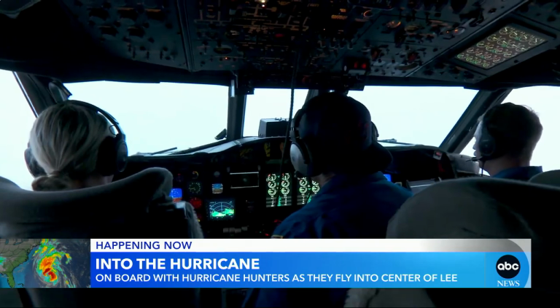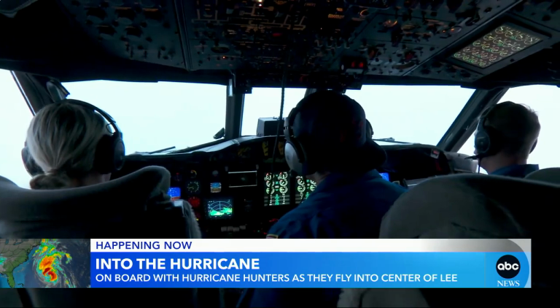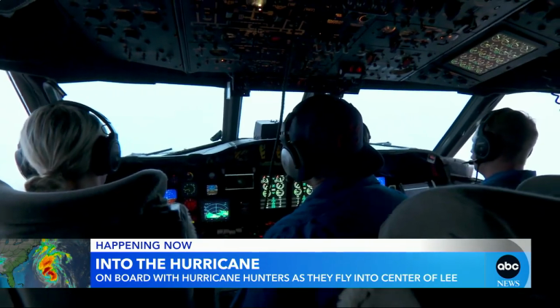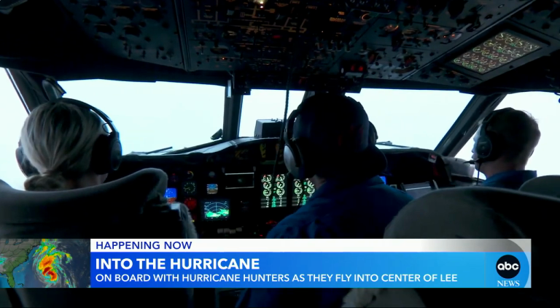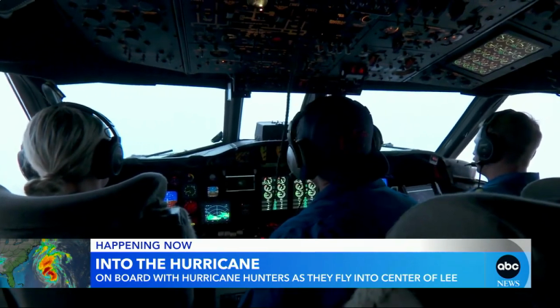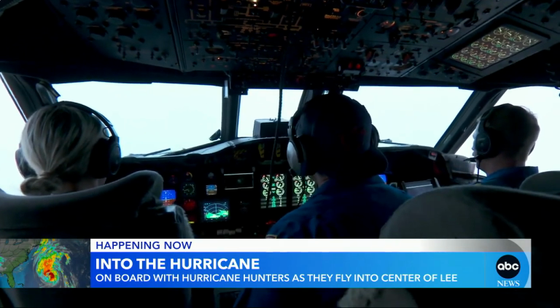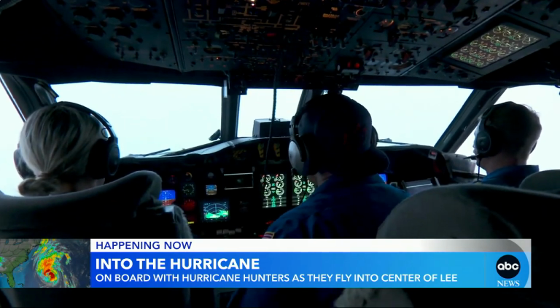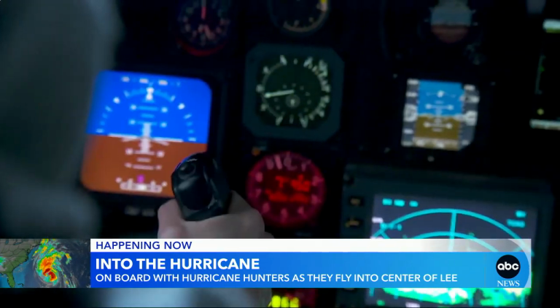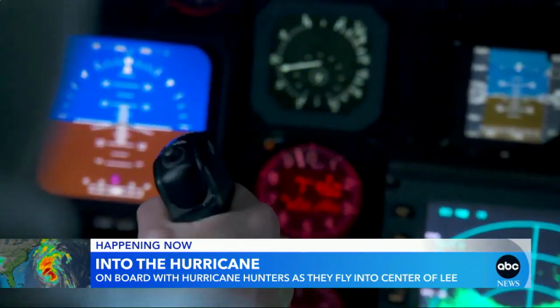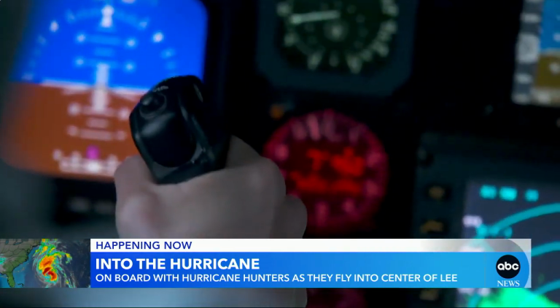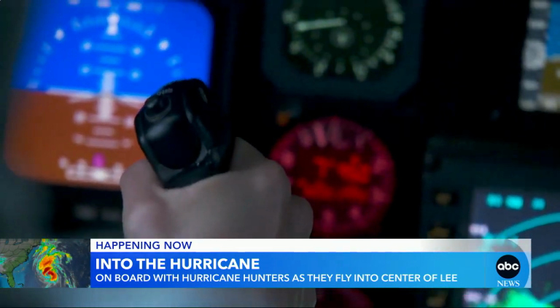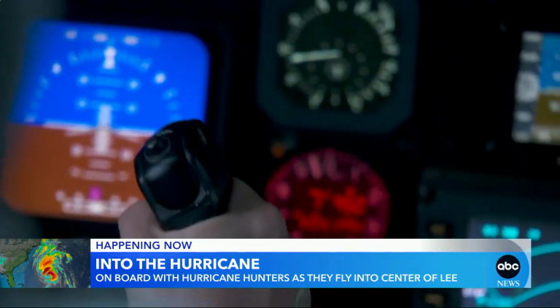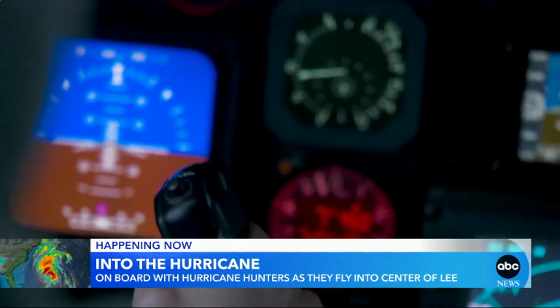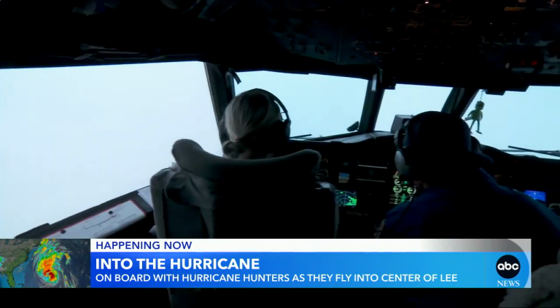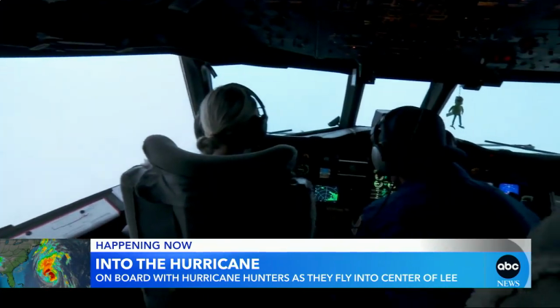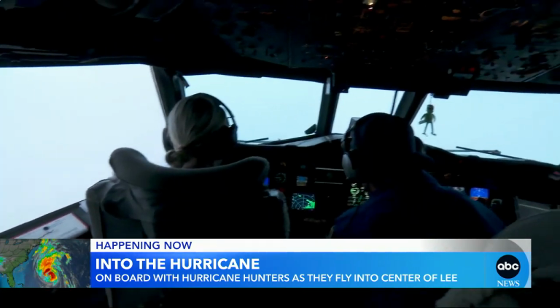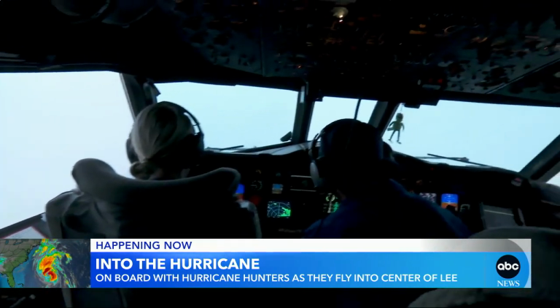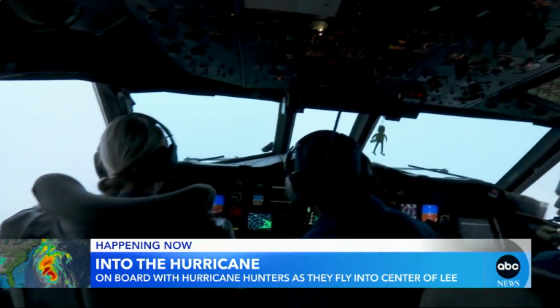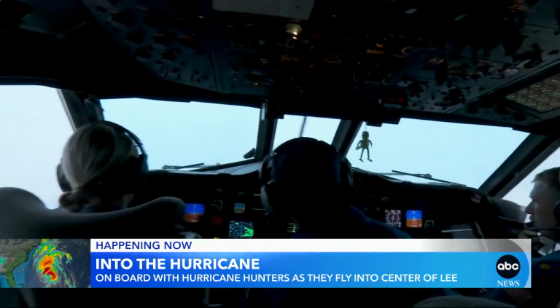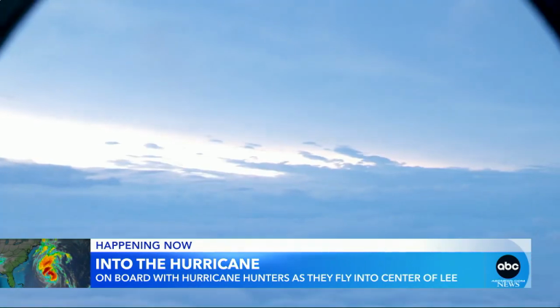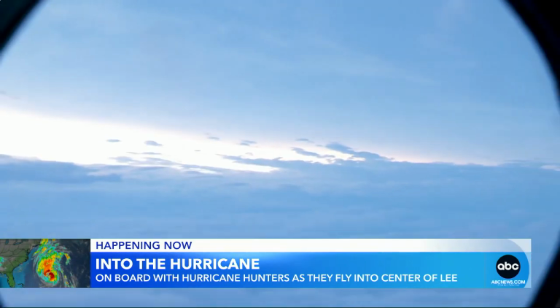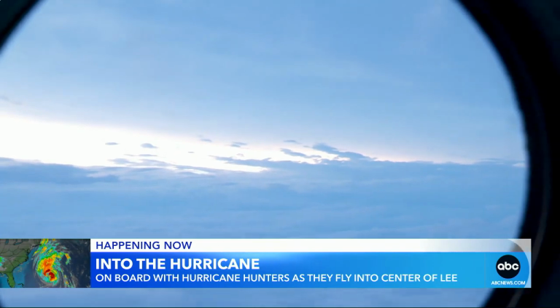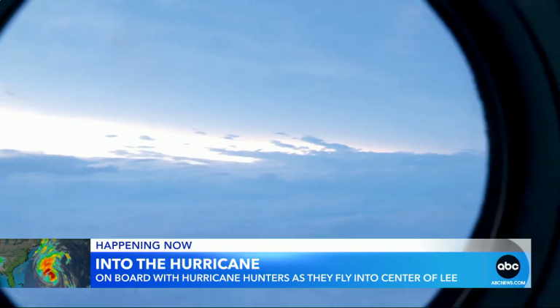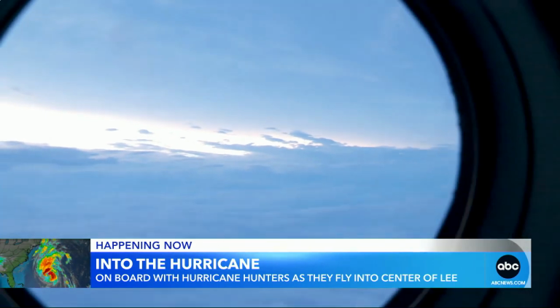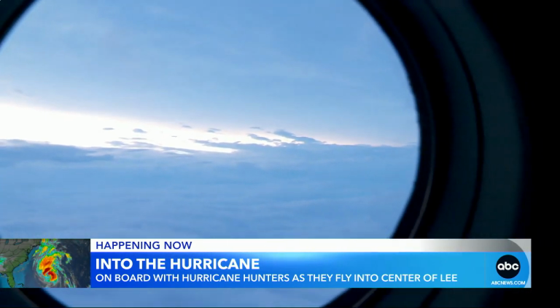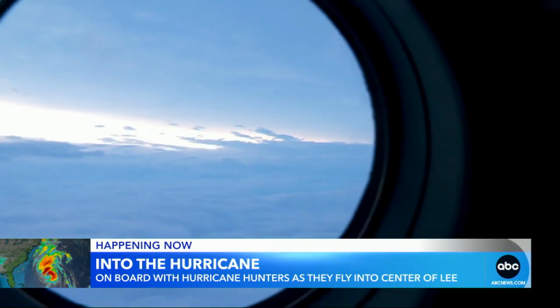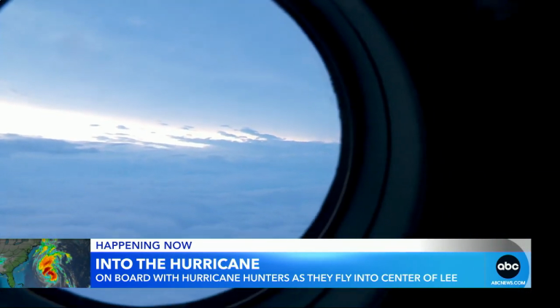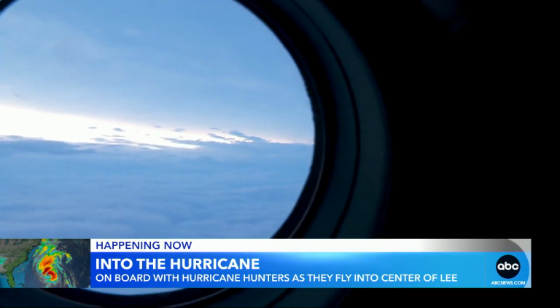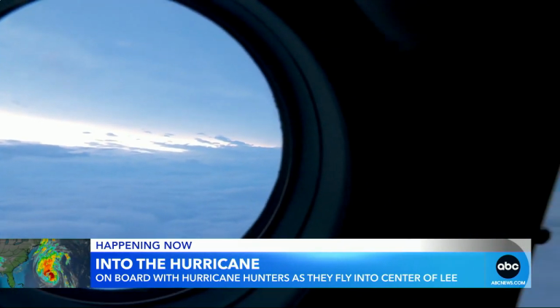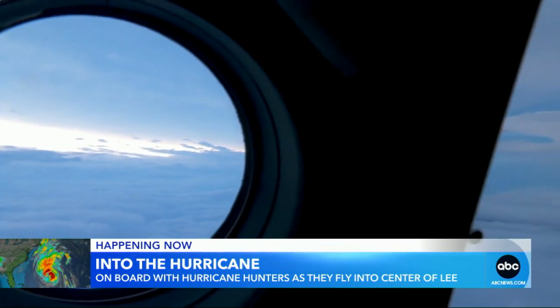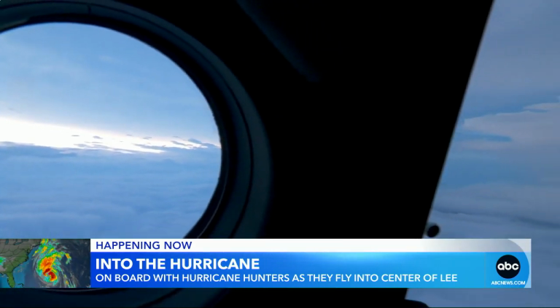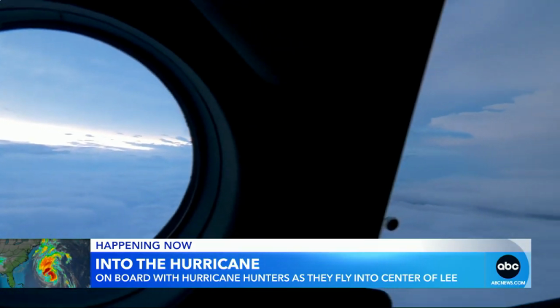We plow through Lee's wide swath of 115 miles per hour winds. There's a hurricane — there it is. It's bumpy, nausea-inducing, and this is where we spend the next three hours.